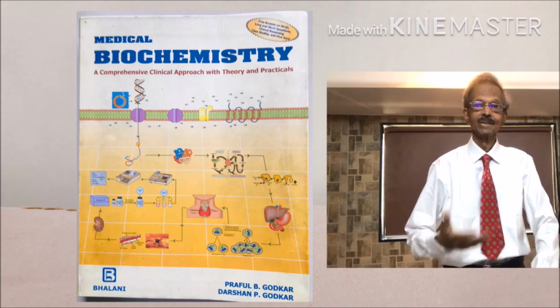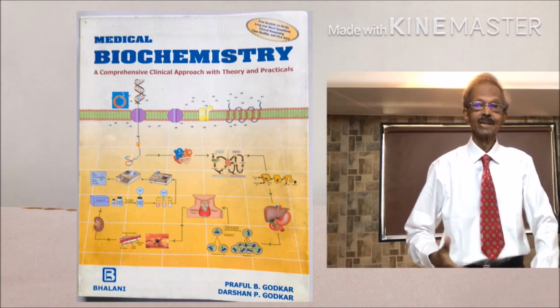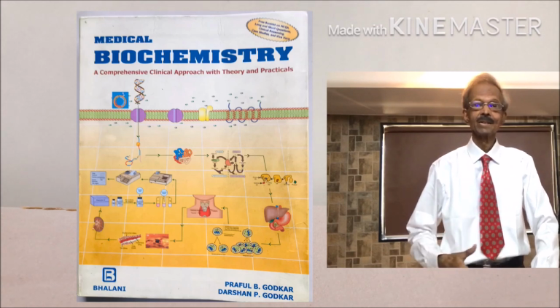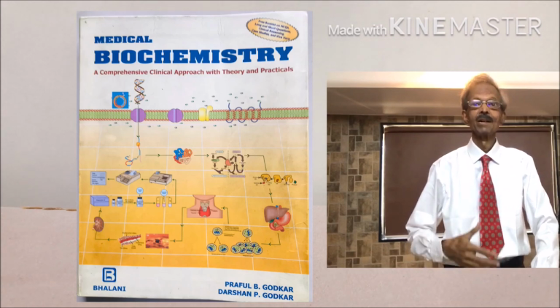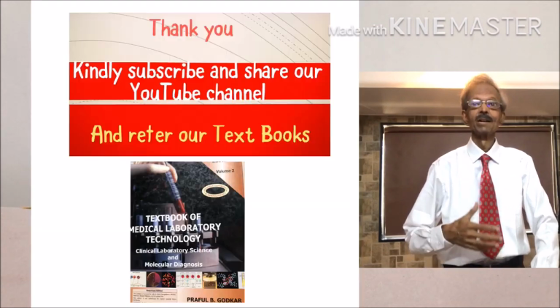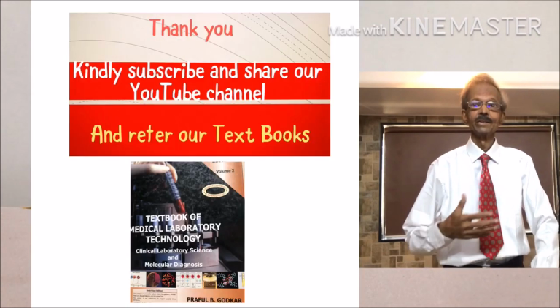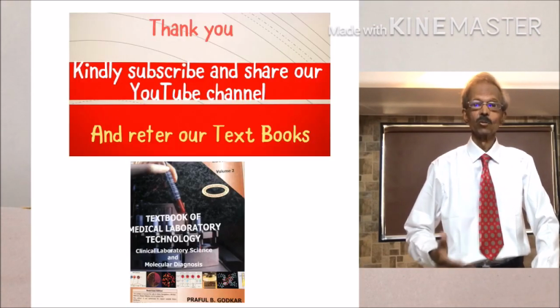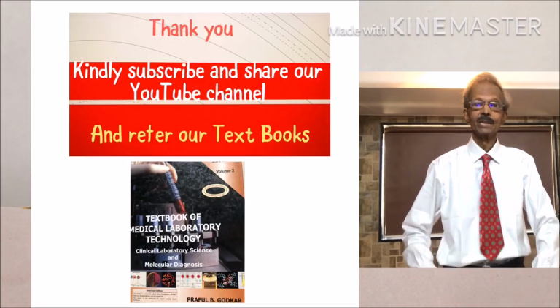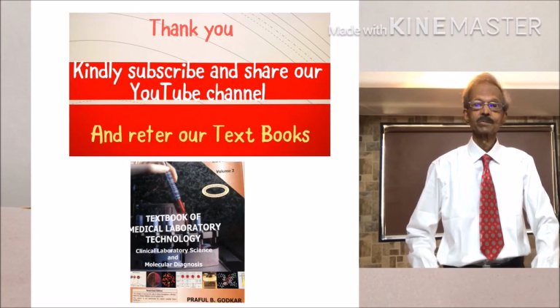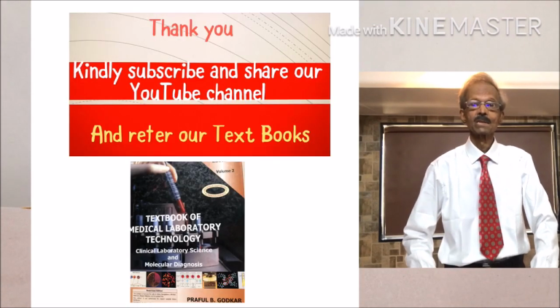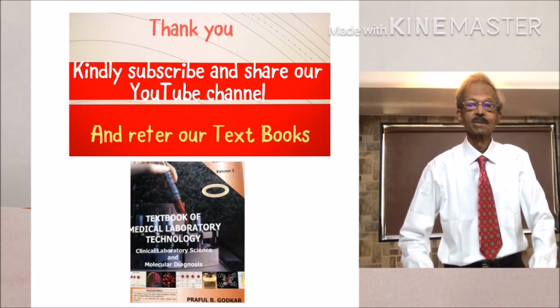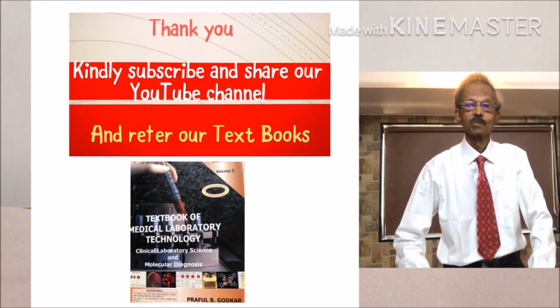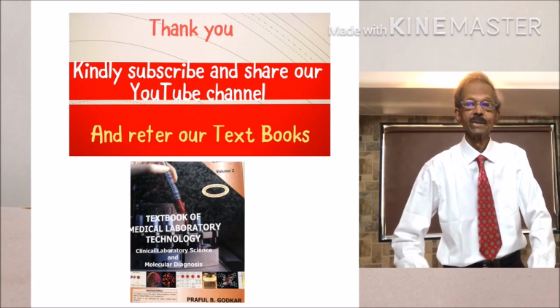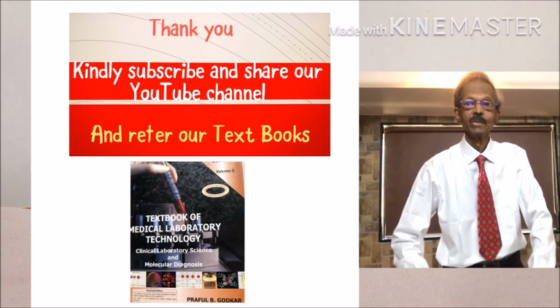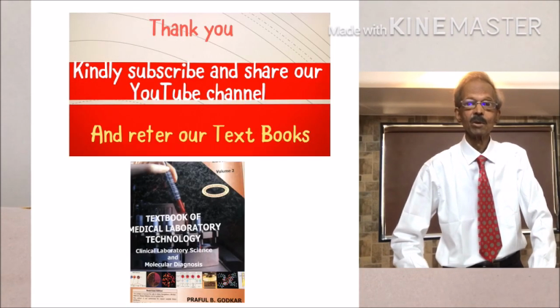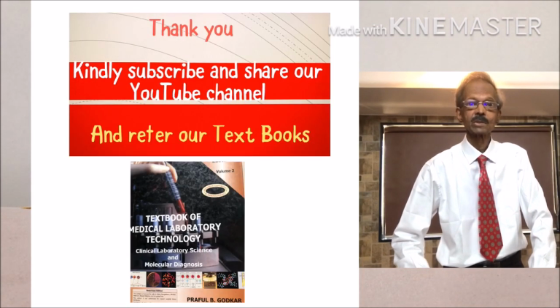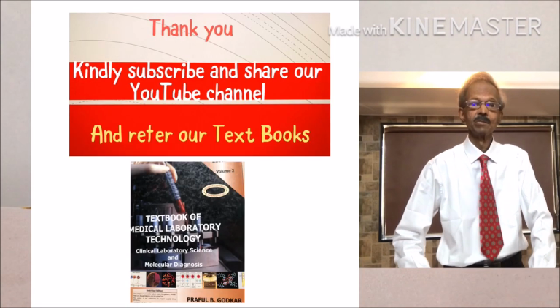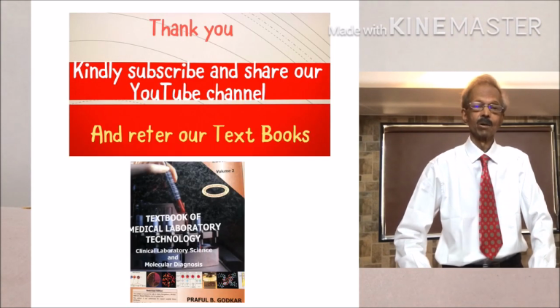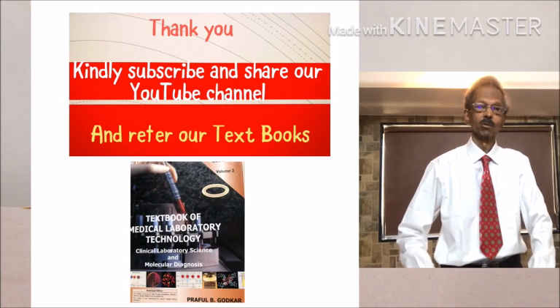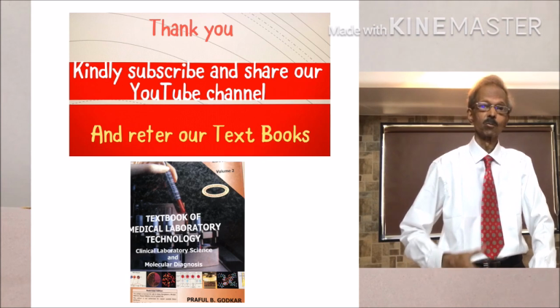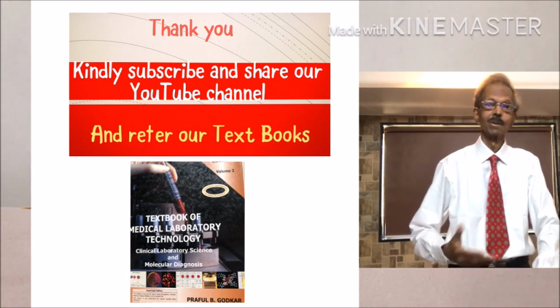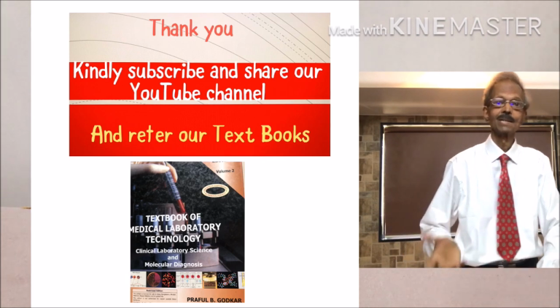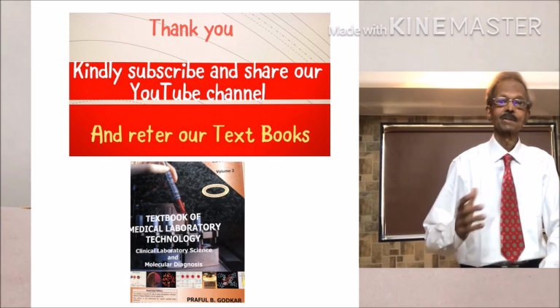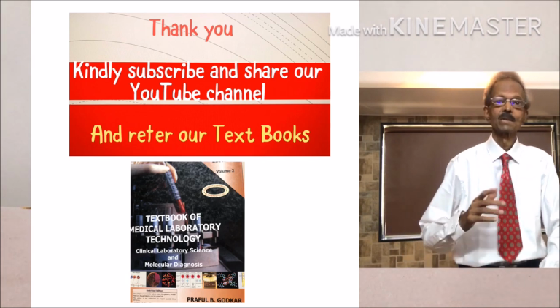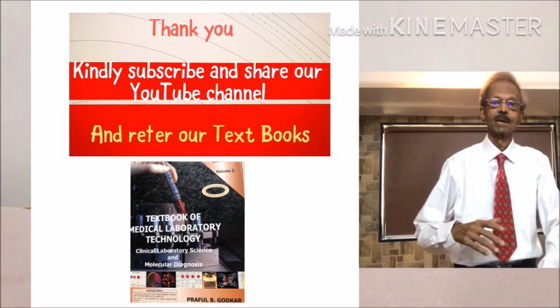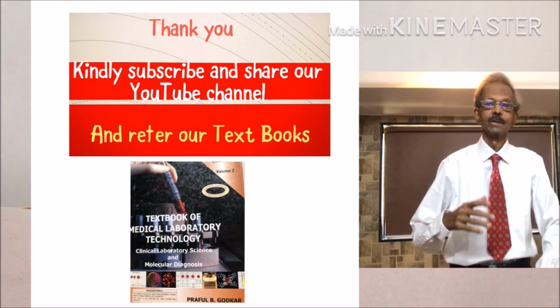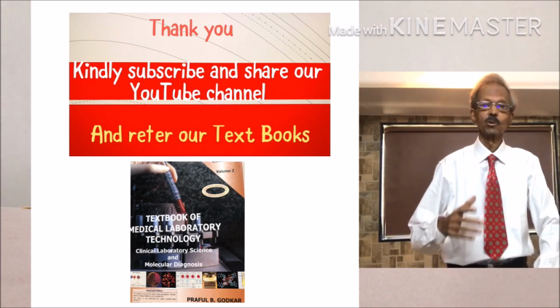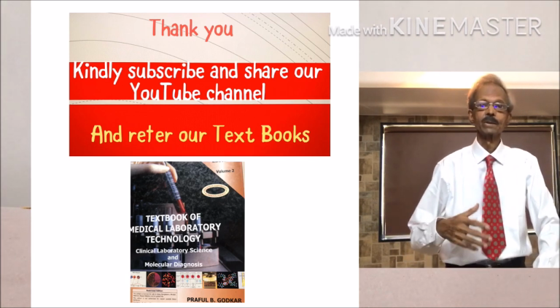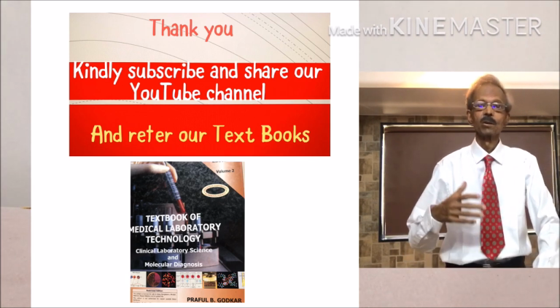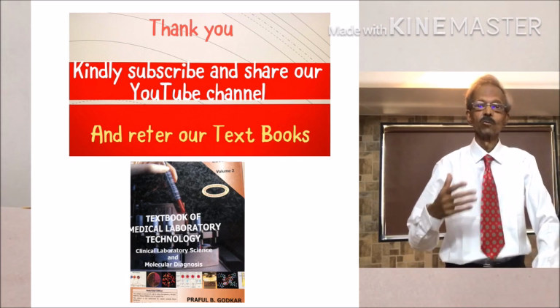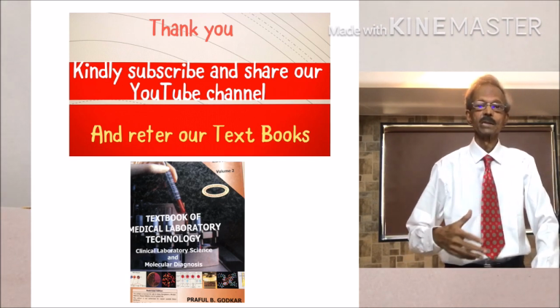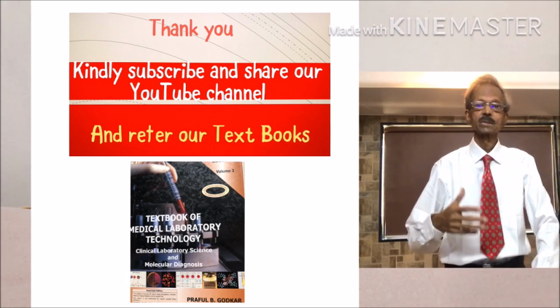Next time I will bring you one more educational video. Thank you very much. Take care, all the best.